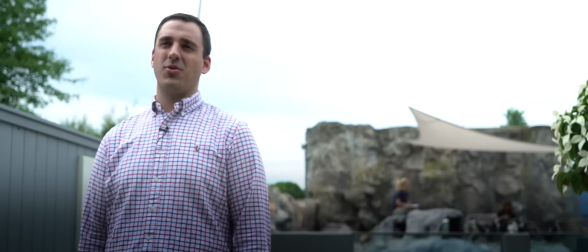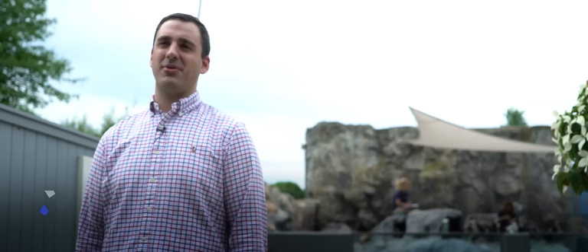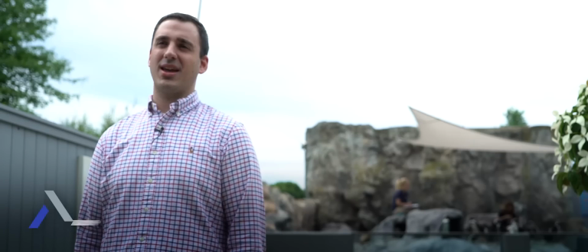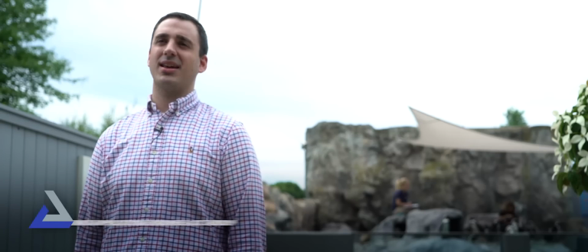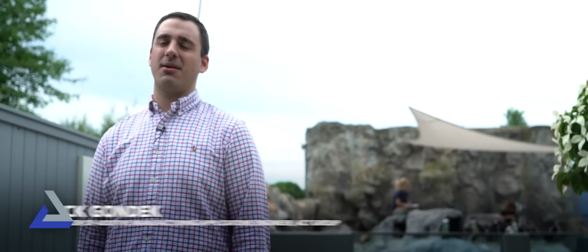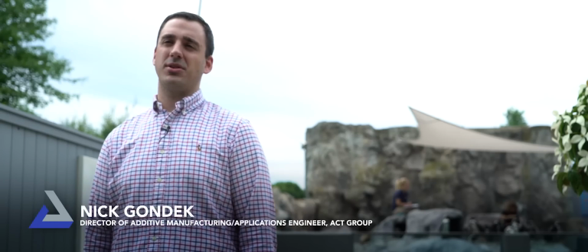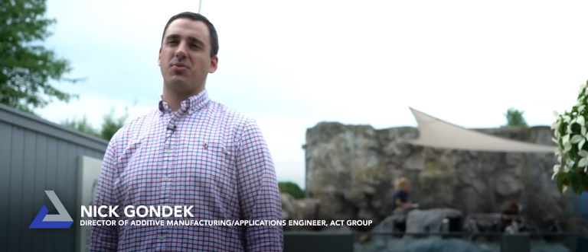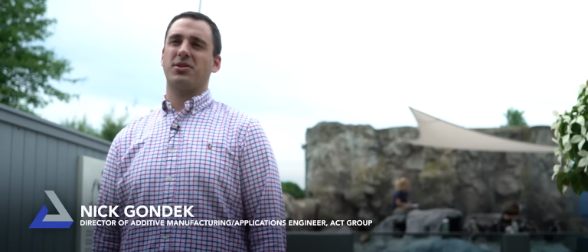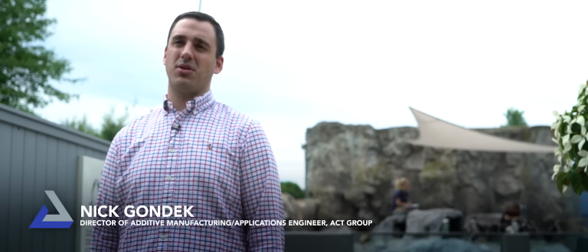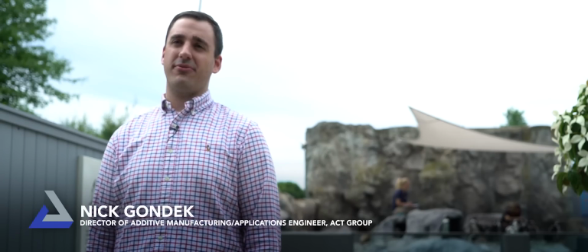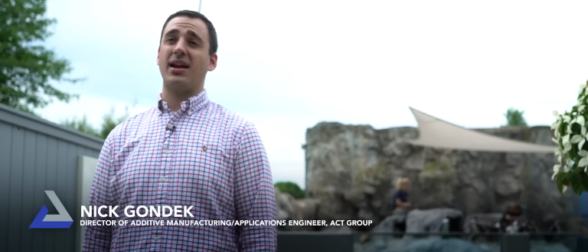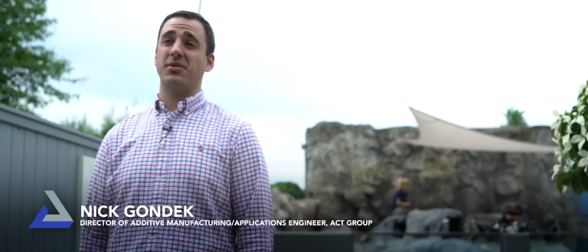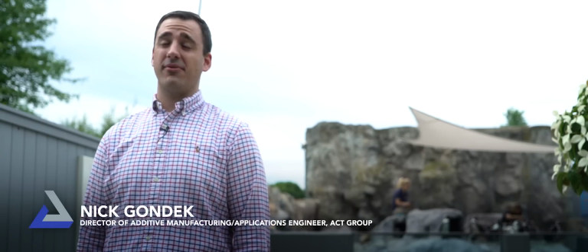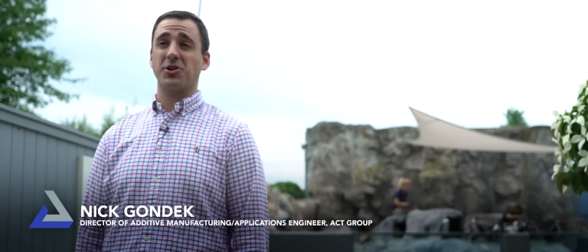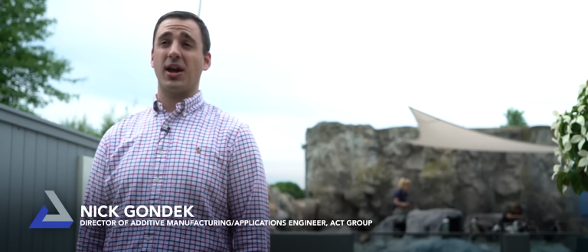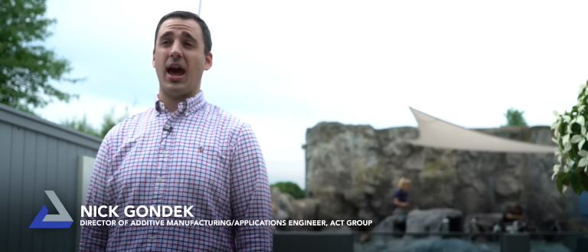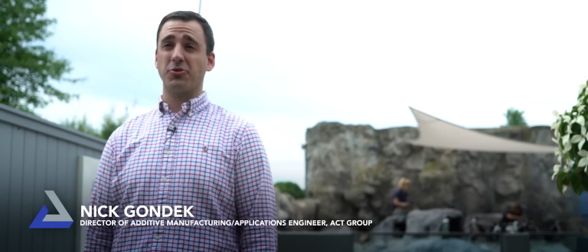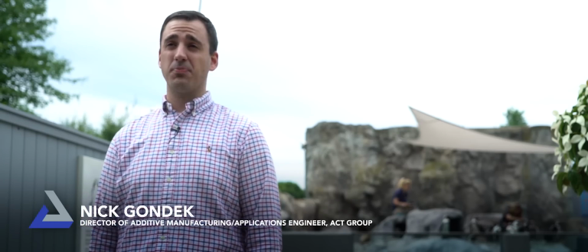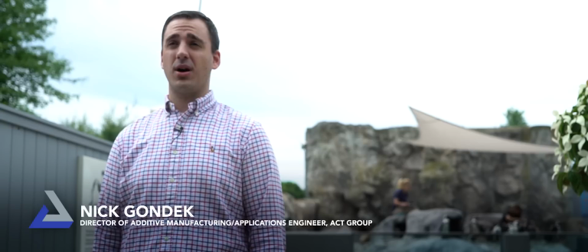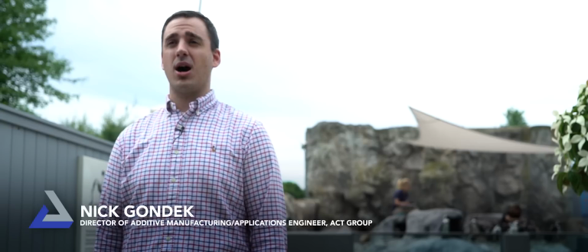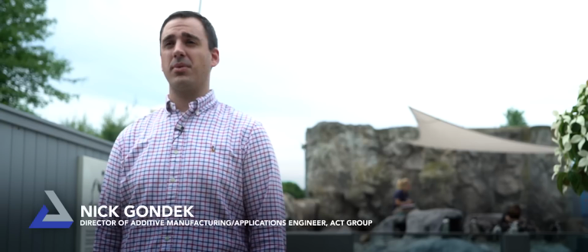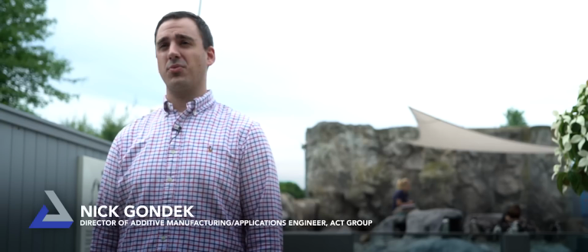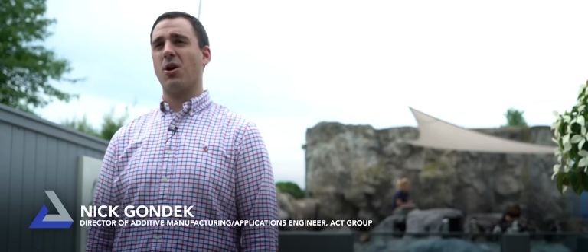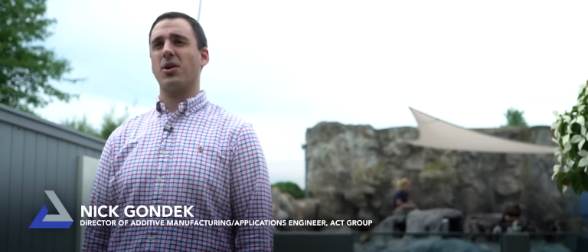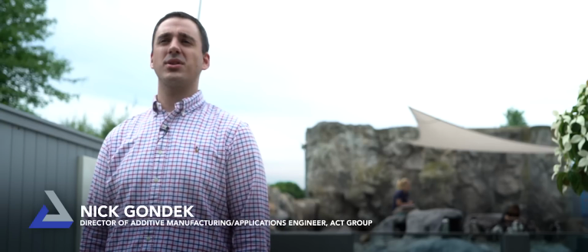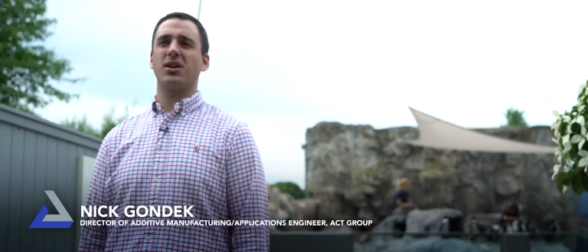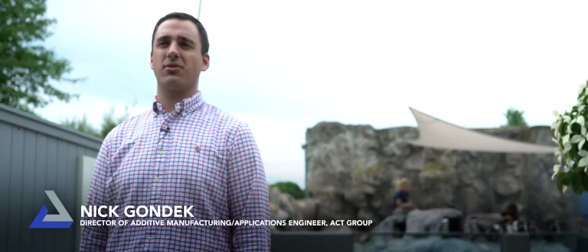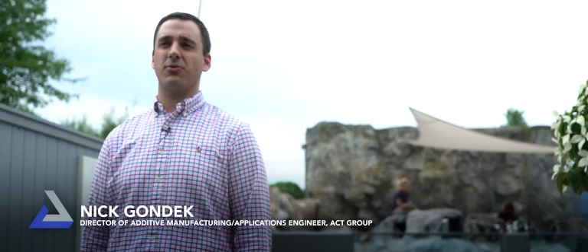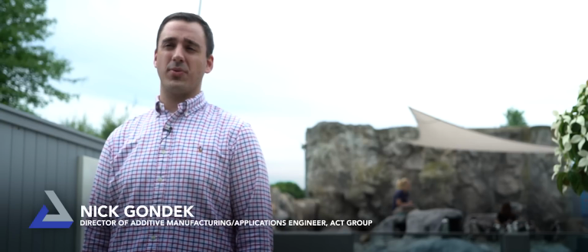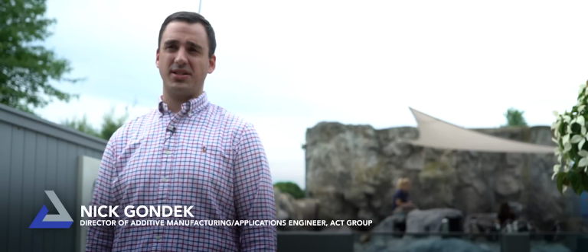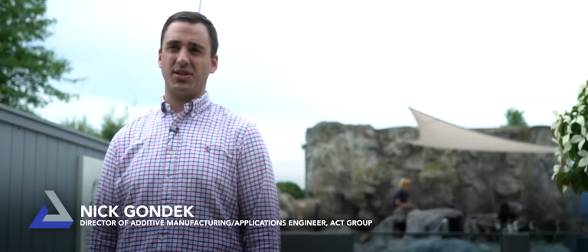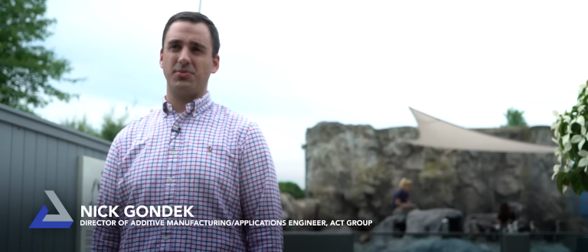I'm Nick Gondek, director of additive manufacturing at ACT Group, and we are a reseller for 3D Systems.